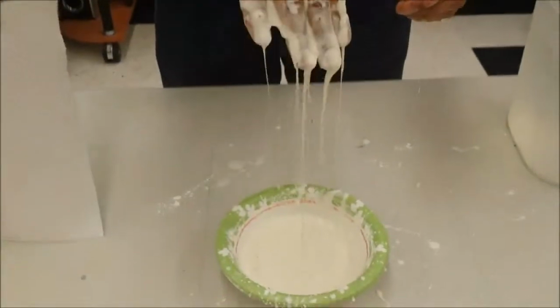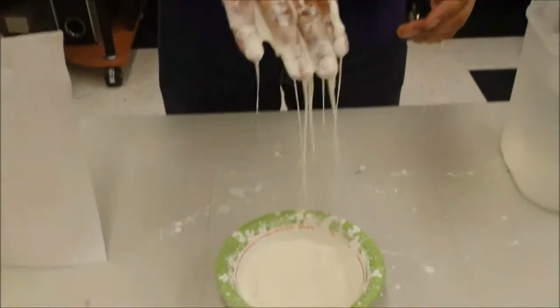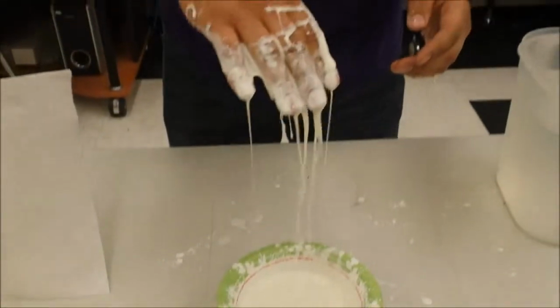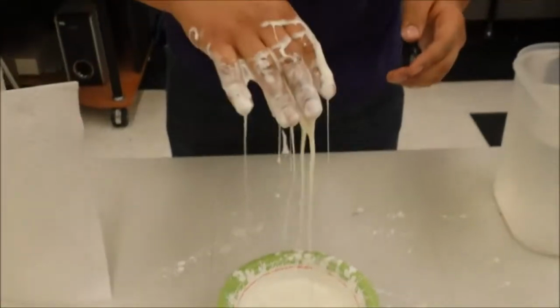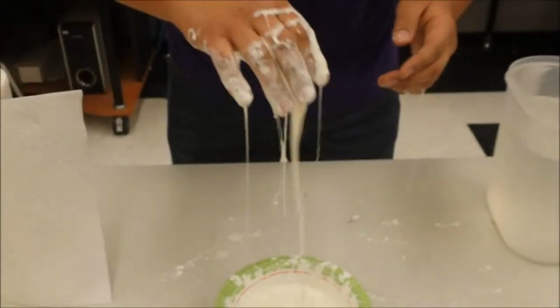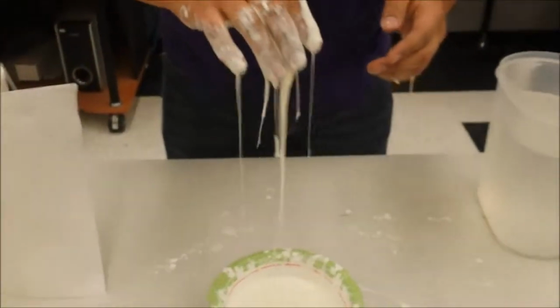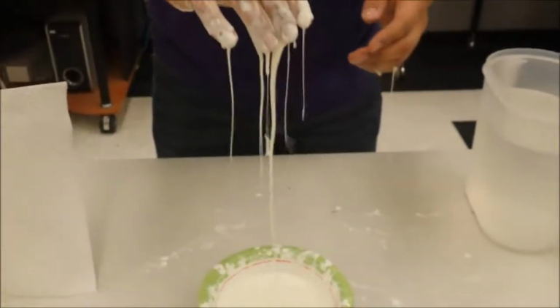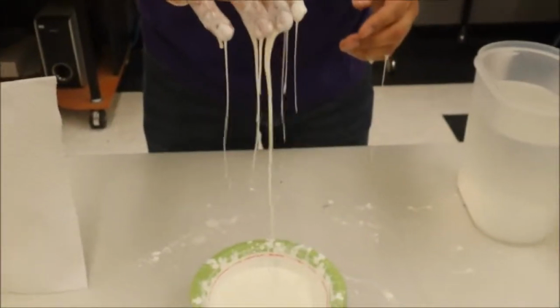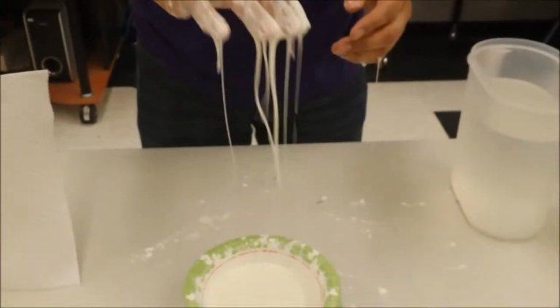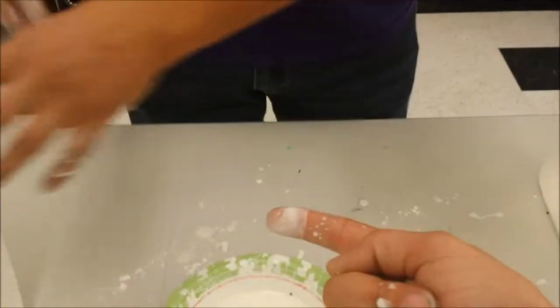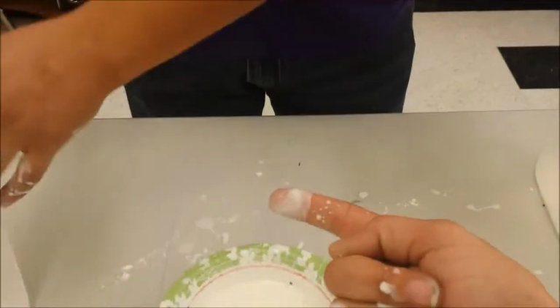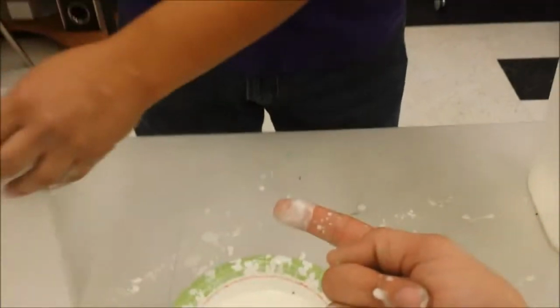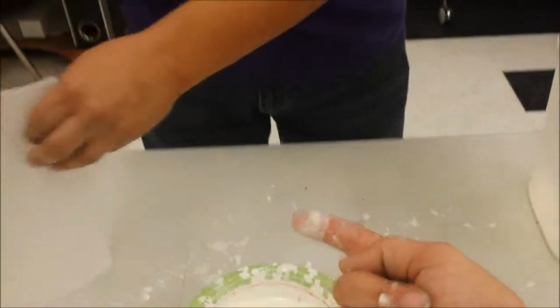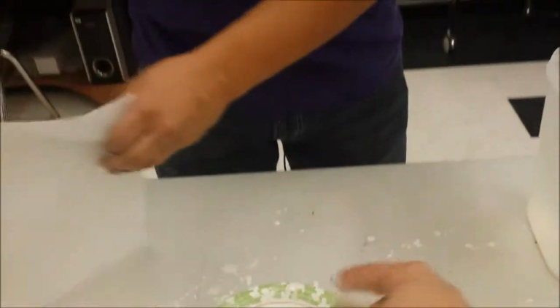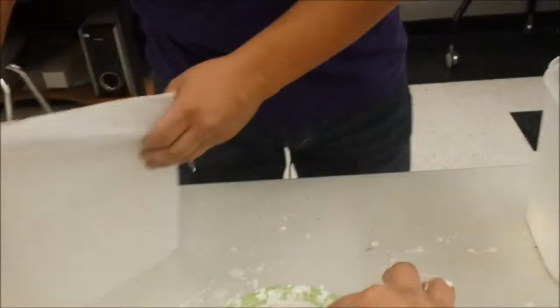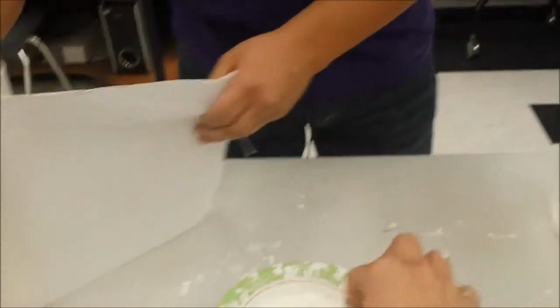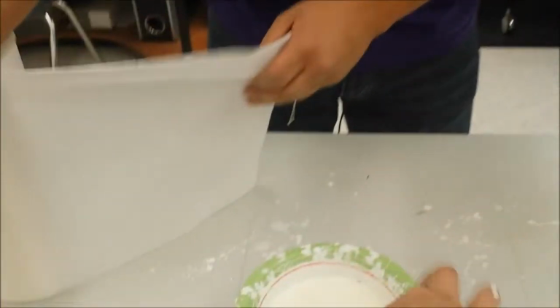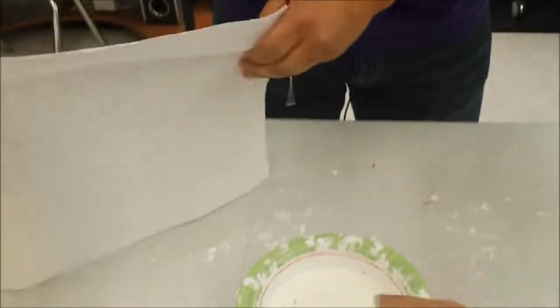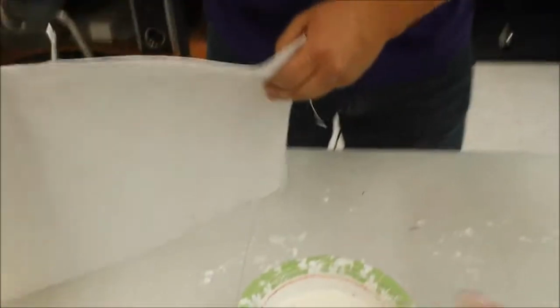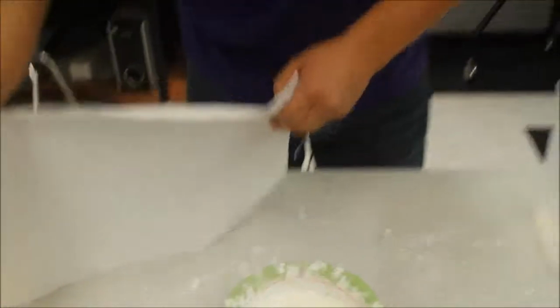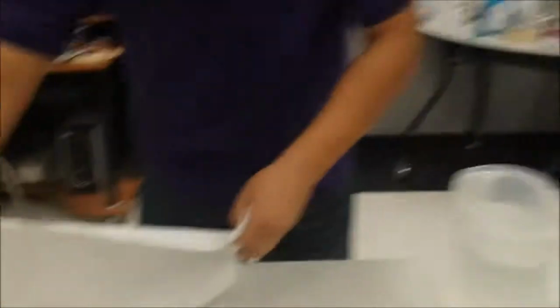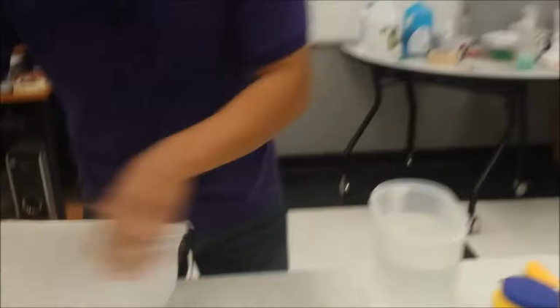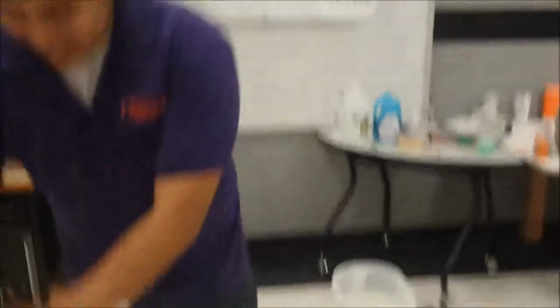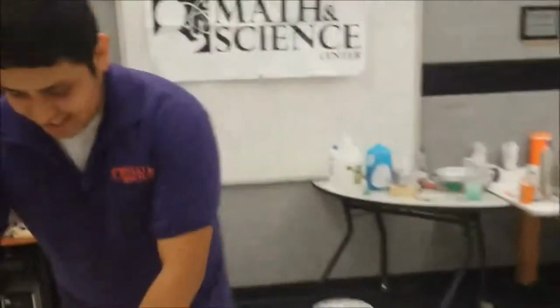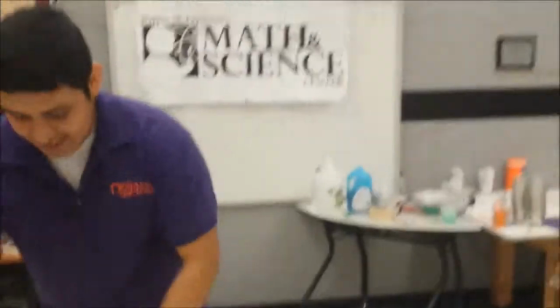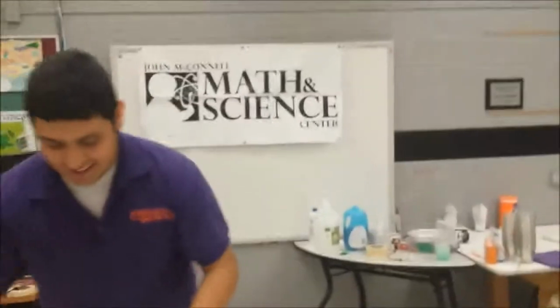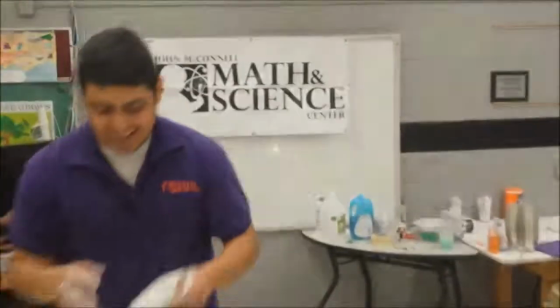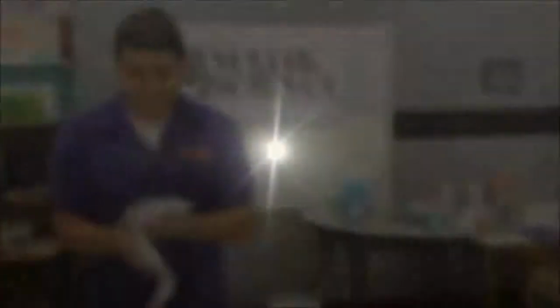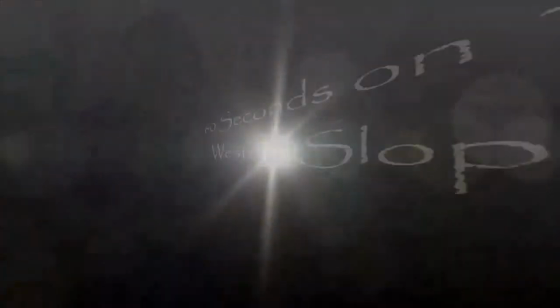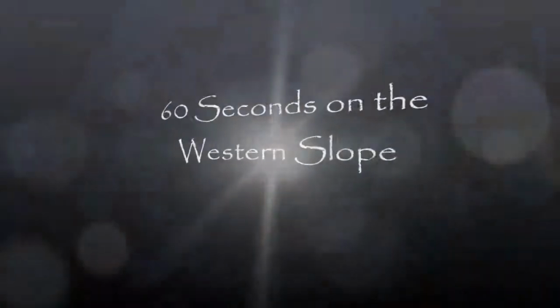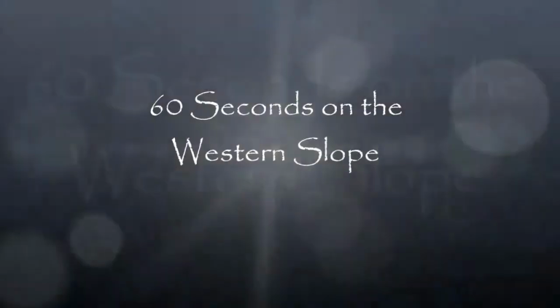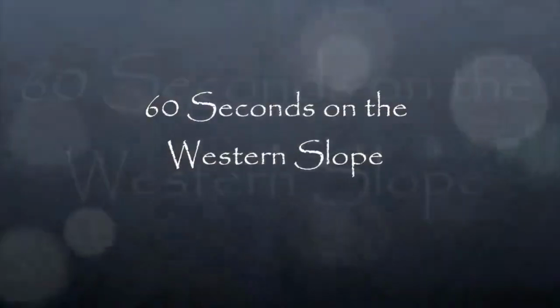That is amazing! Another fun experiment that you can try at home from the John McConnell Math and Science Center.